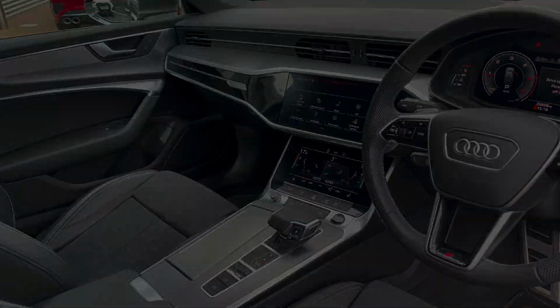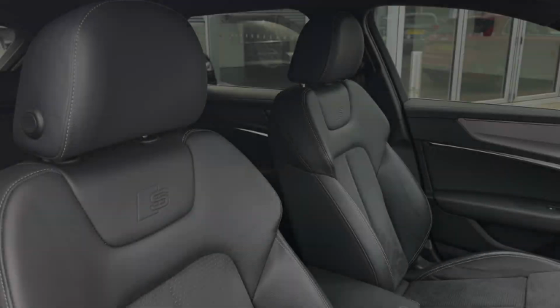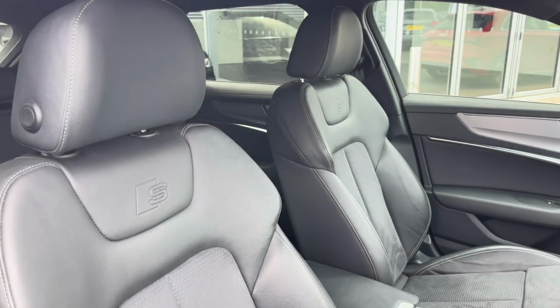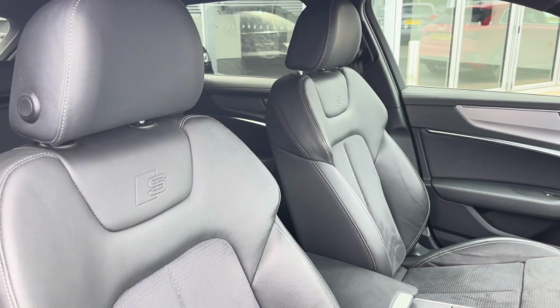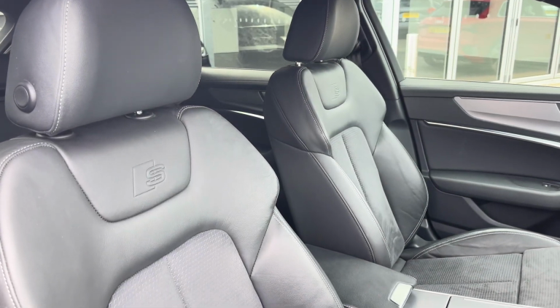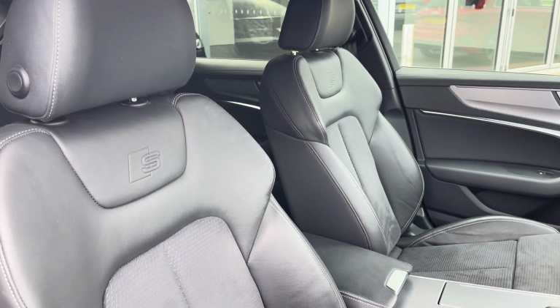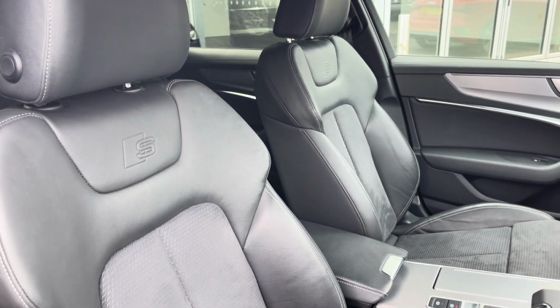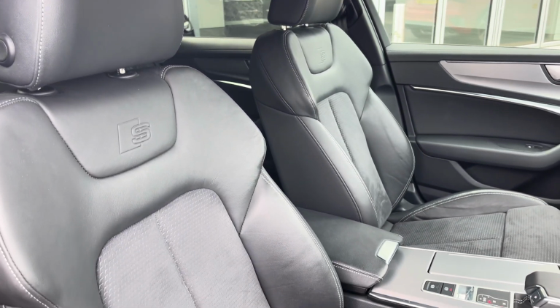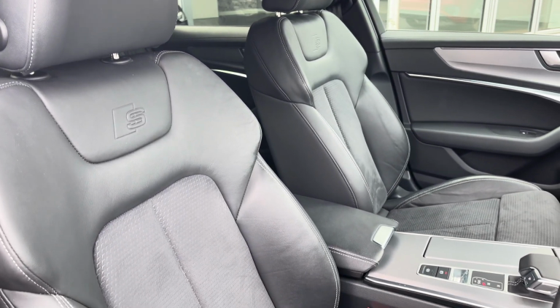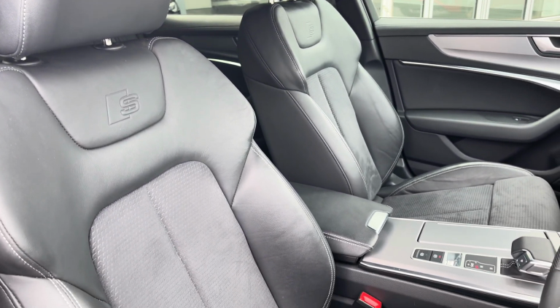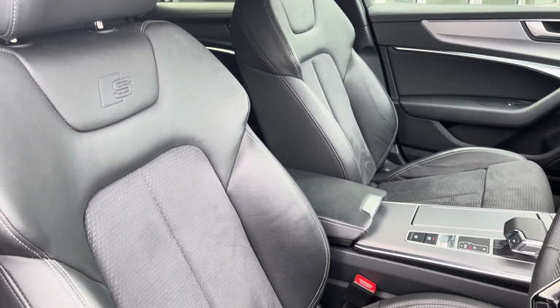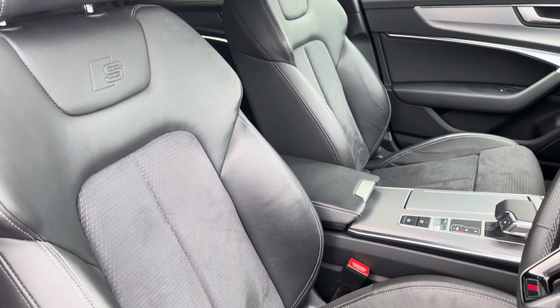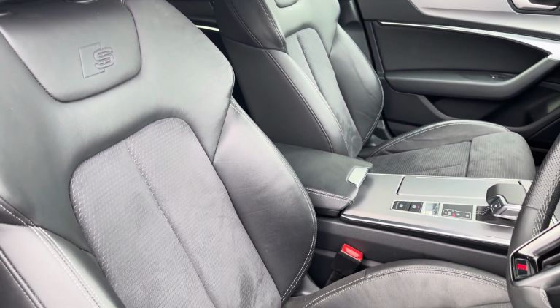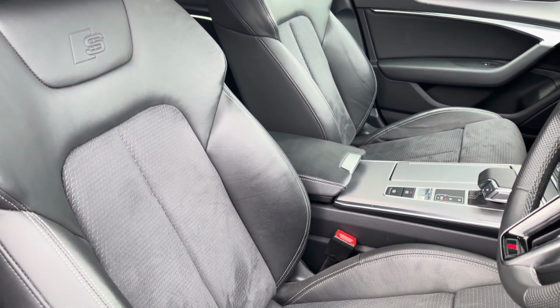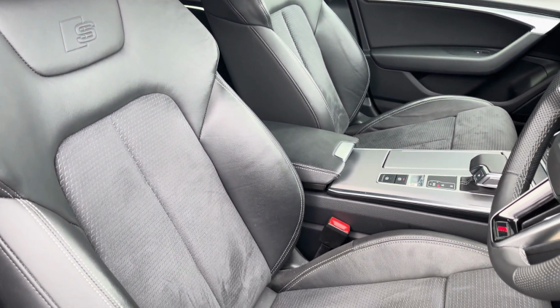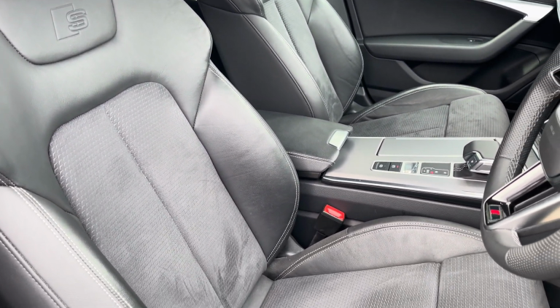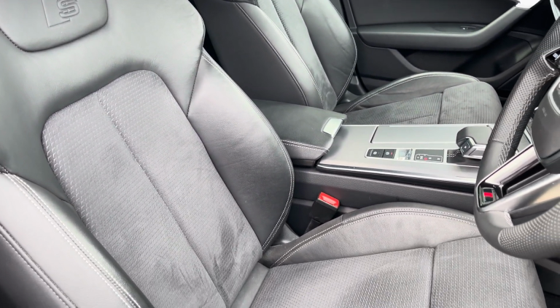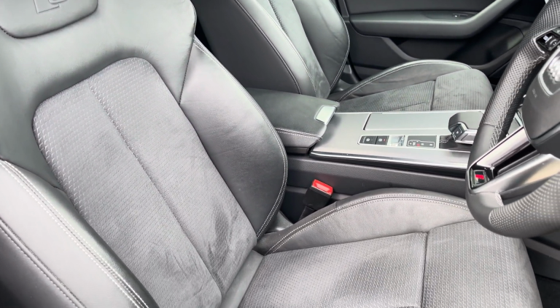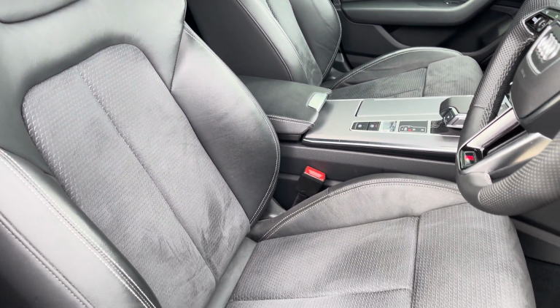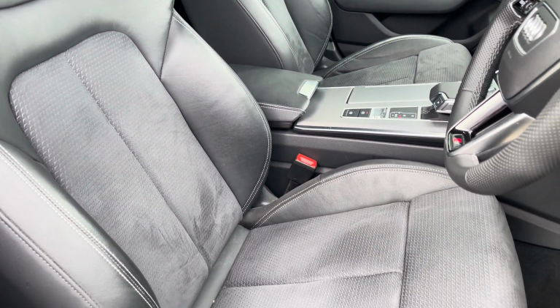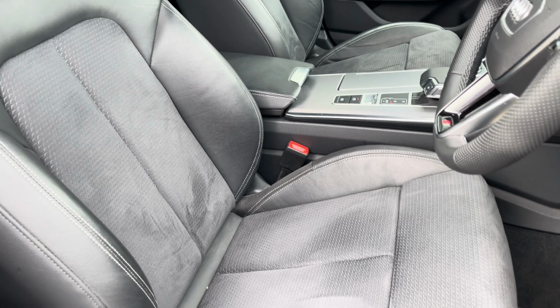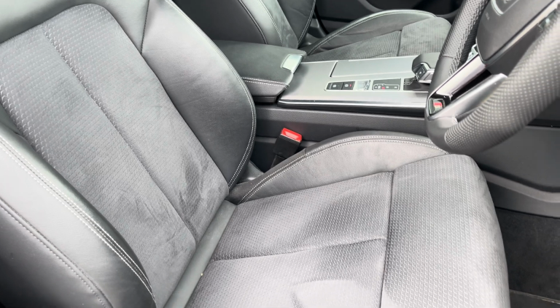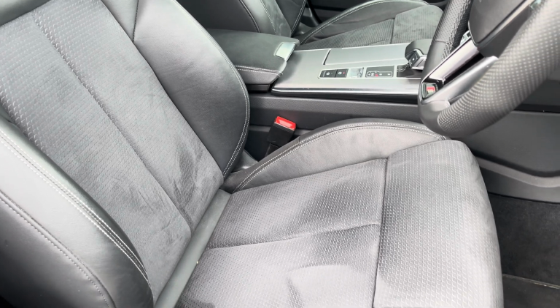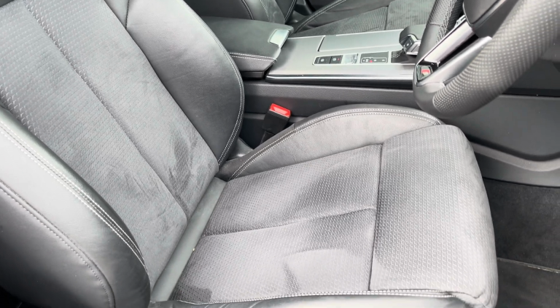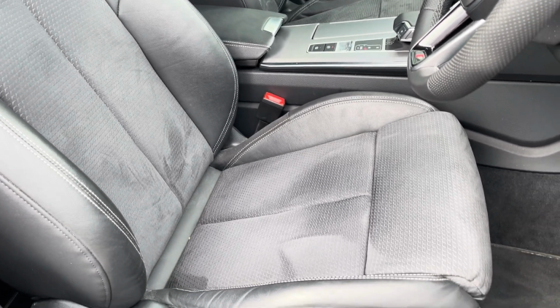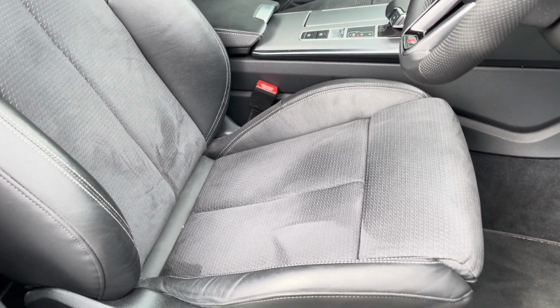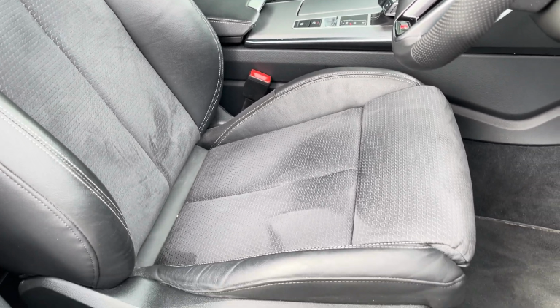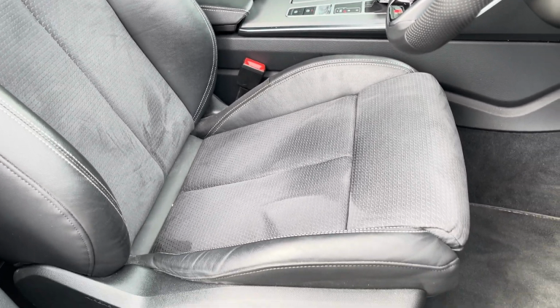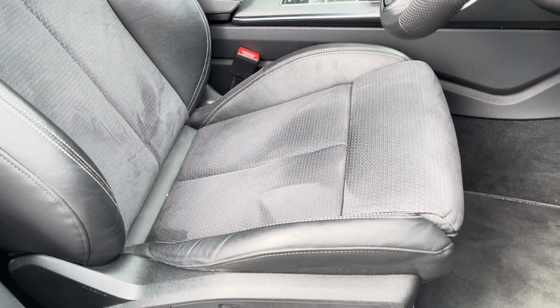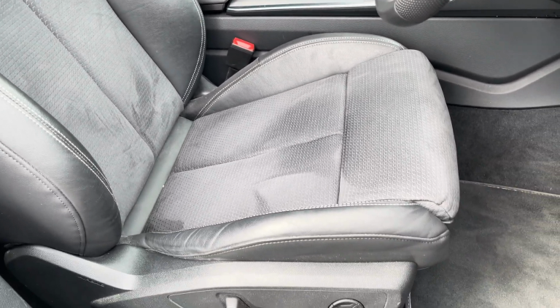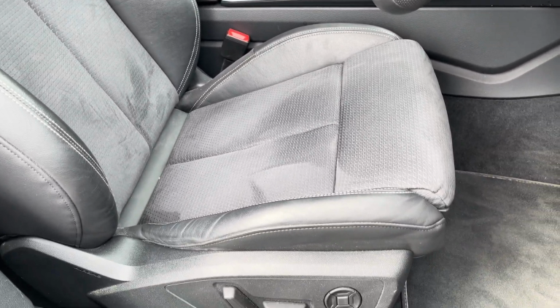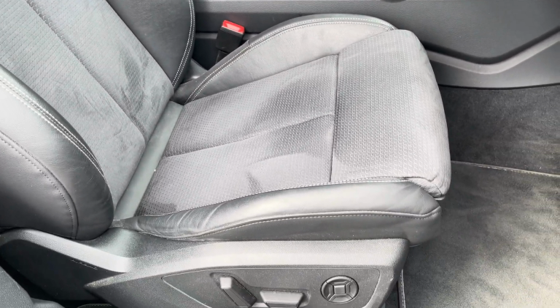The front seats are a sport style with the S-Line logo and they offer plenty of adjustment, making it very easy to find your correct driving position.